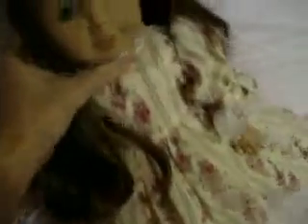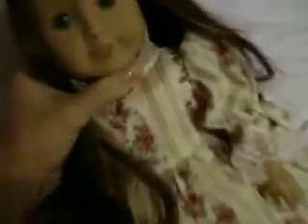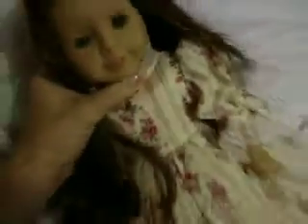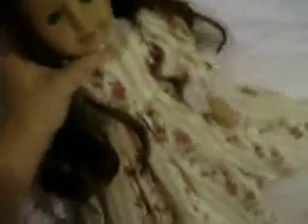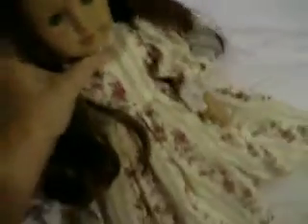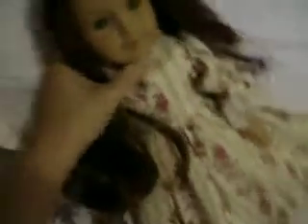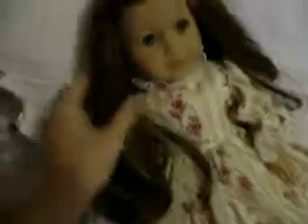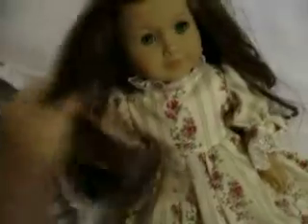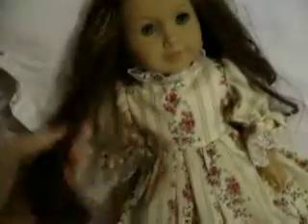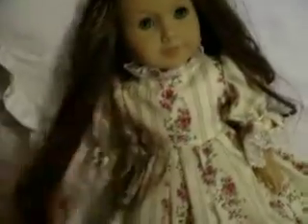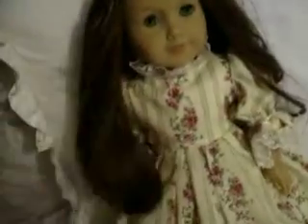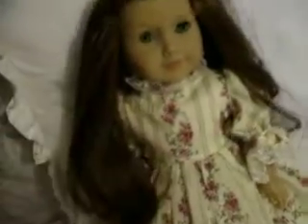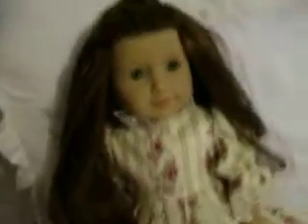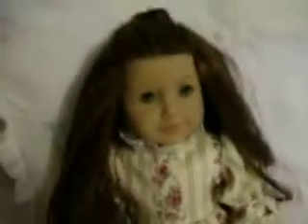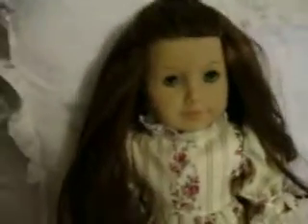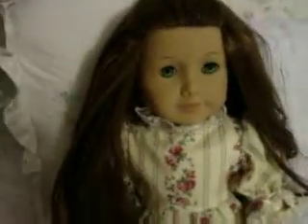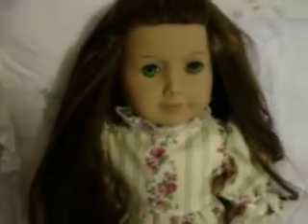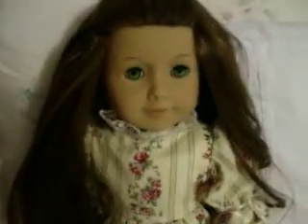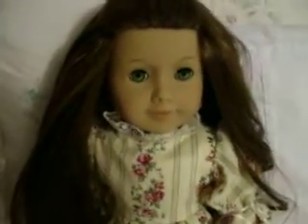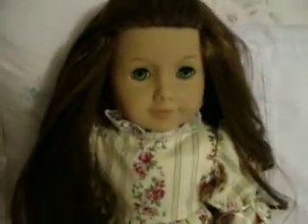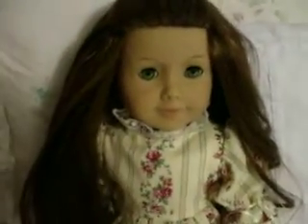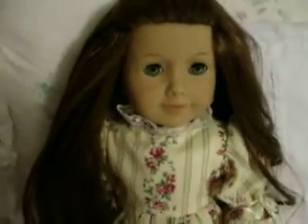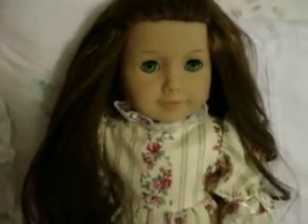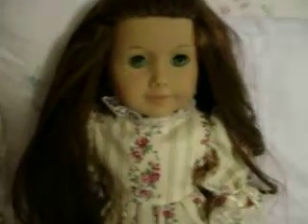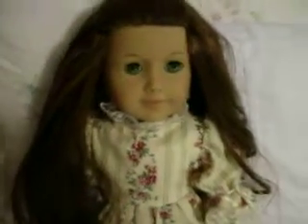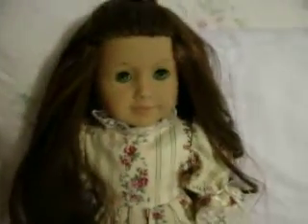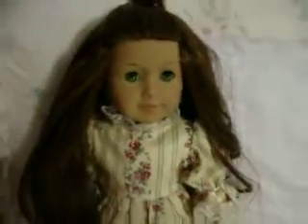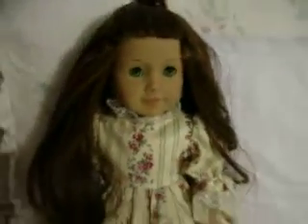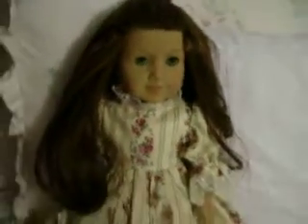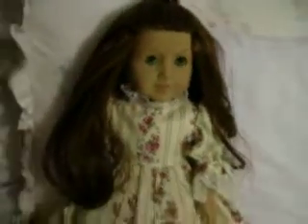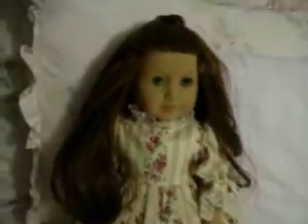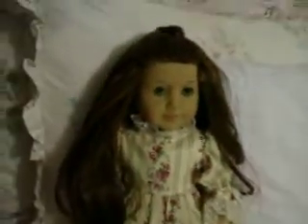Felicity has her makeover and she turned out very beautiful. Thanks for watching.